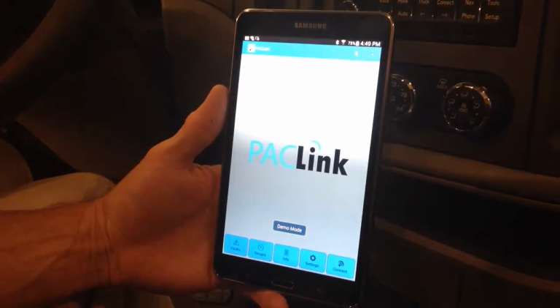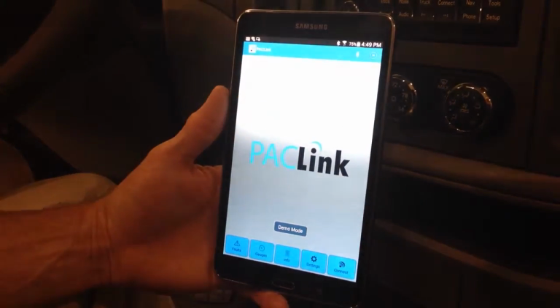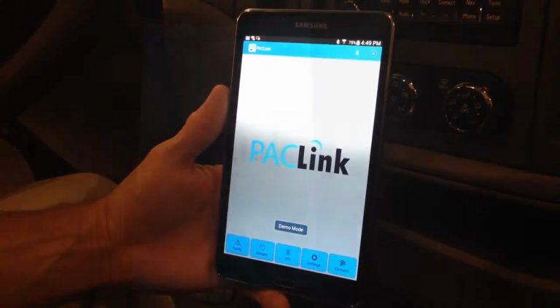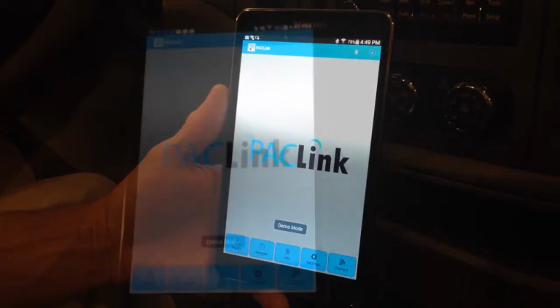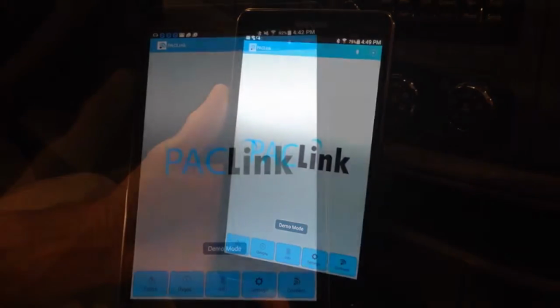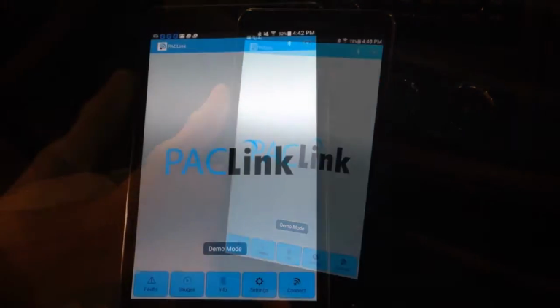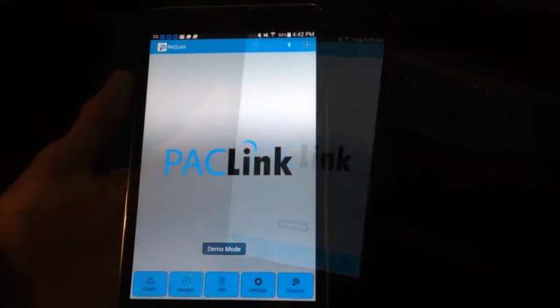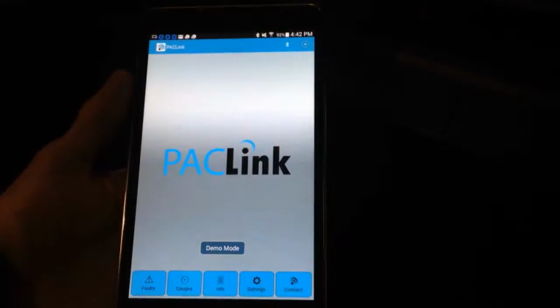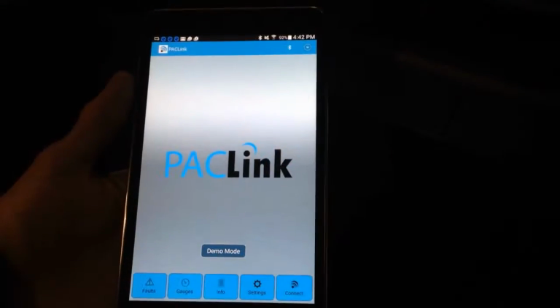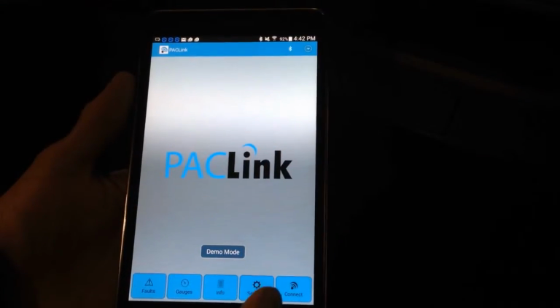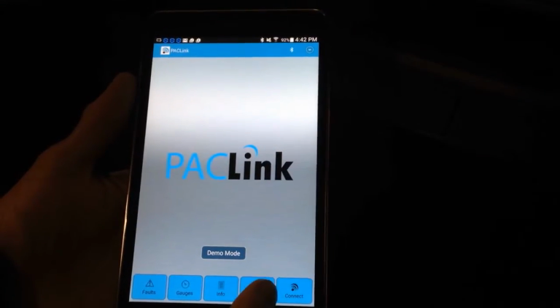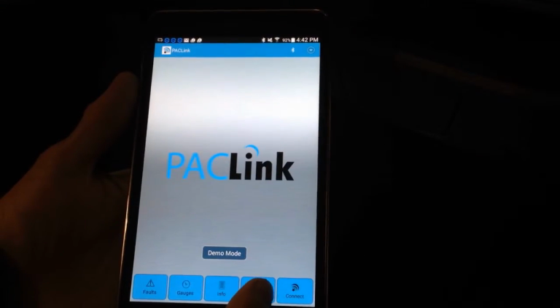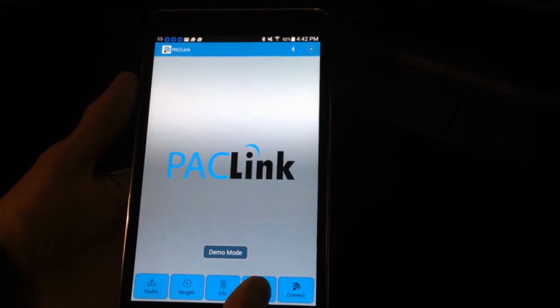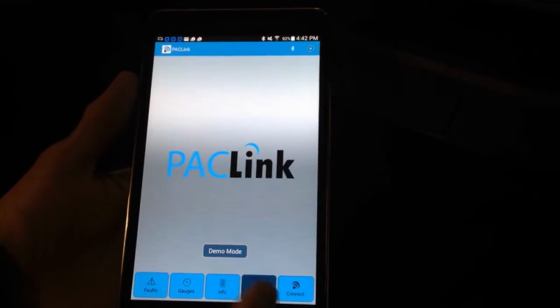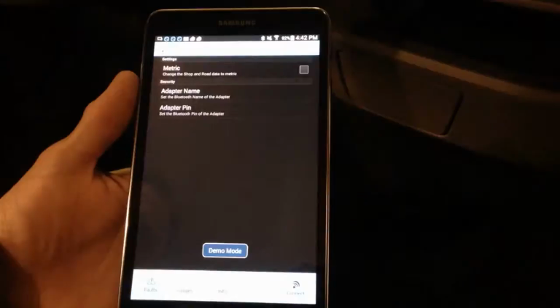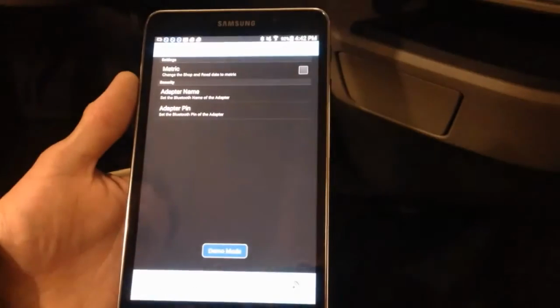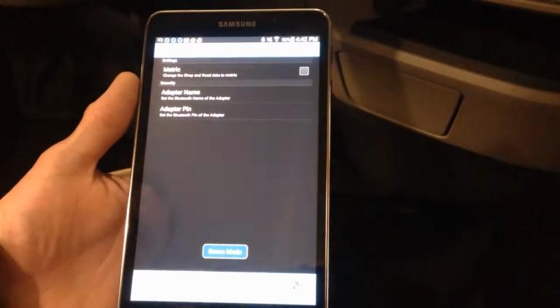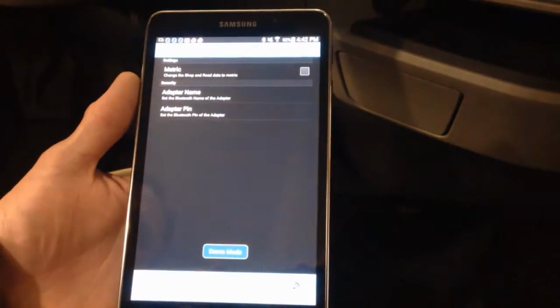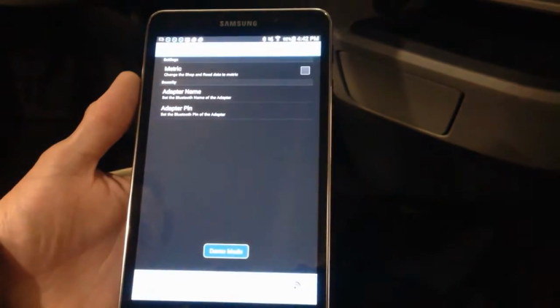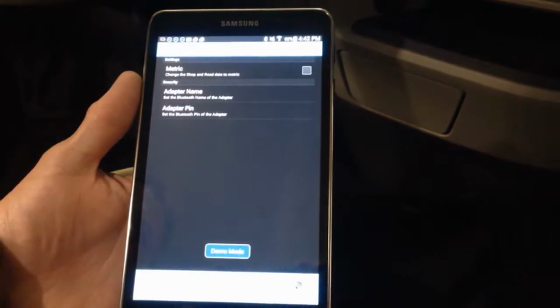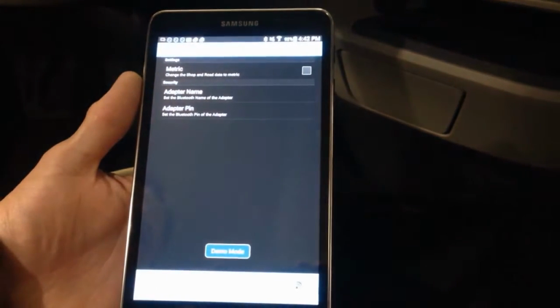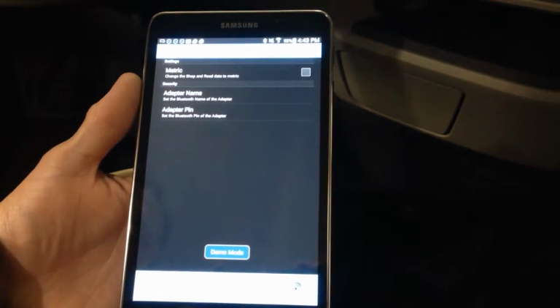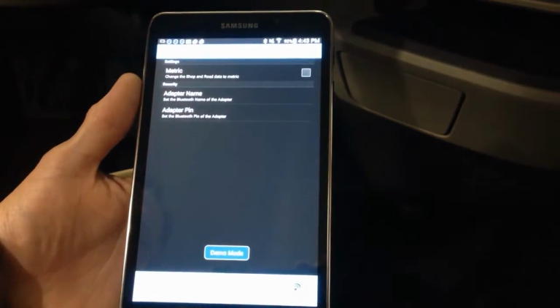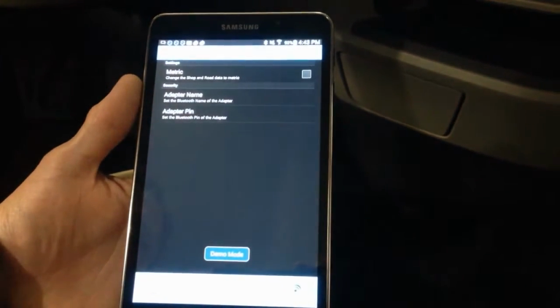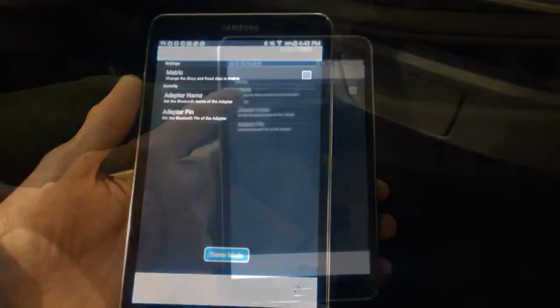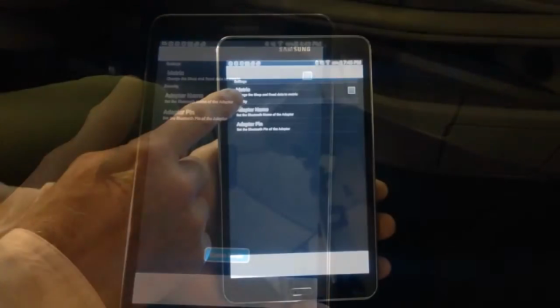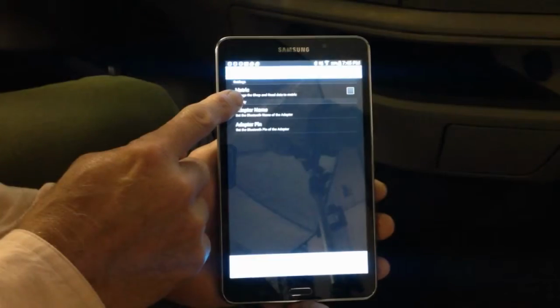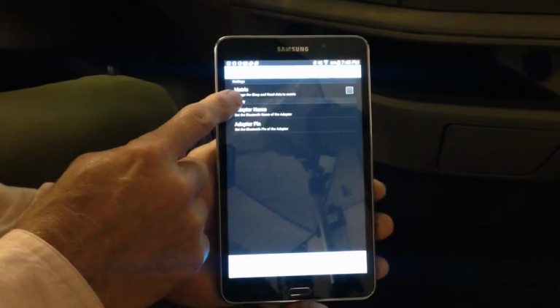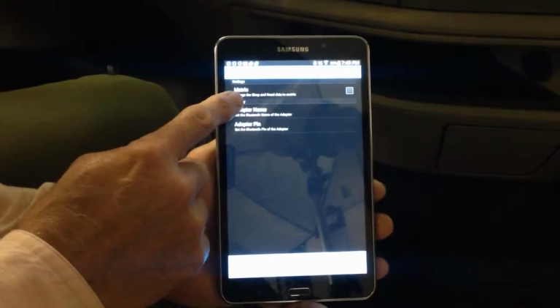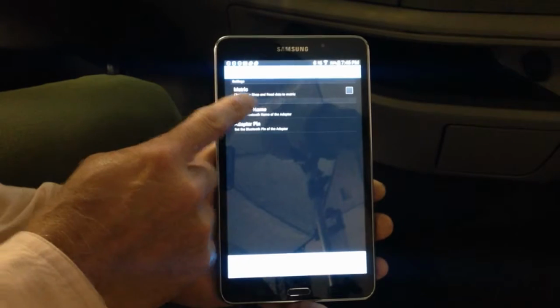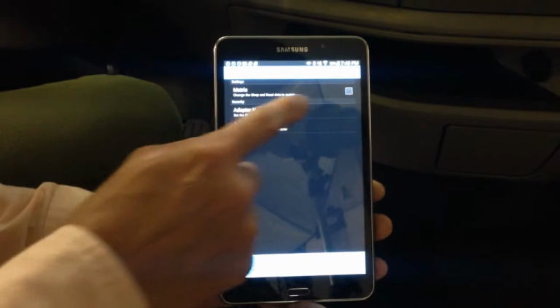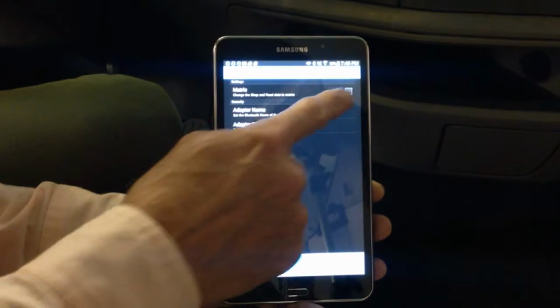To configure your PackLink to metric, click the Settings button and select Metric.